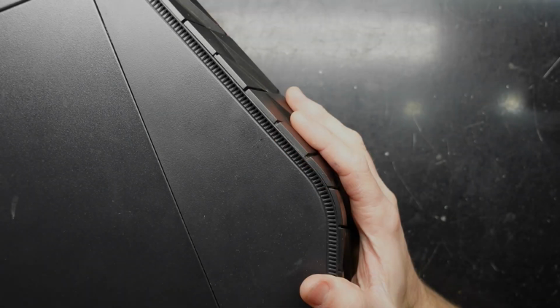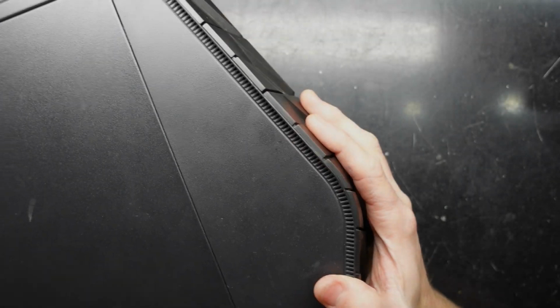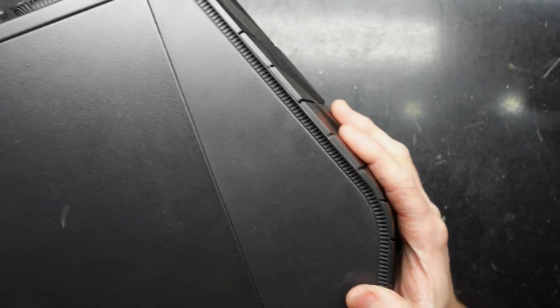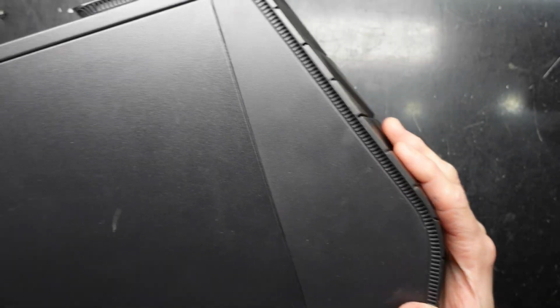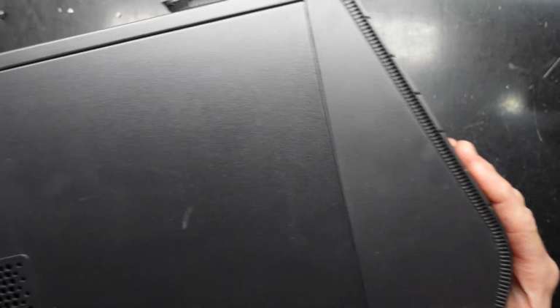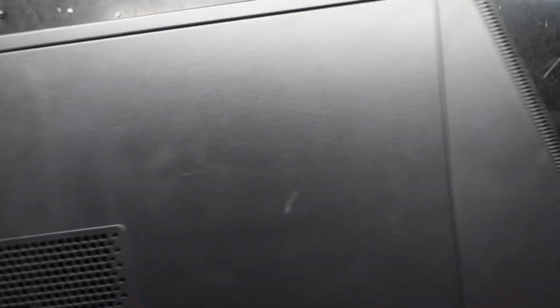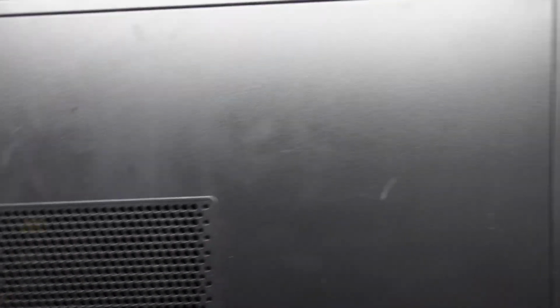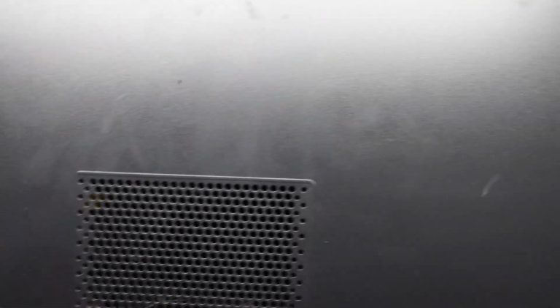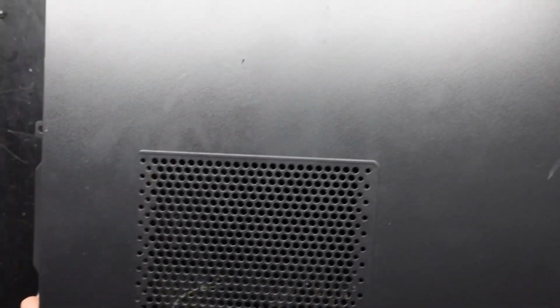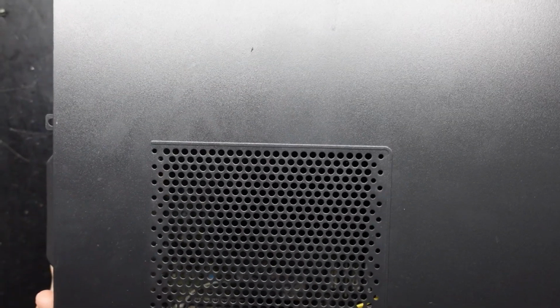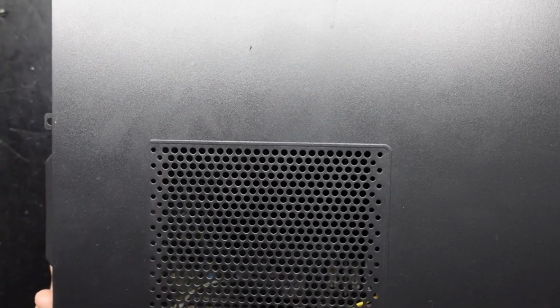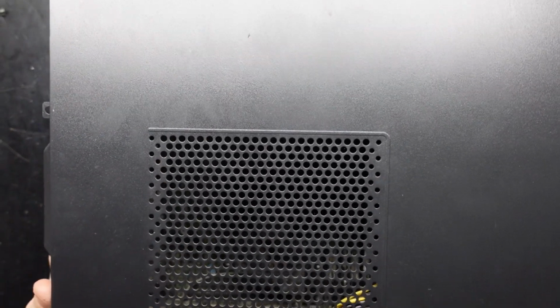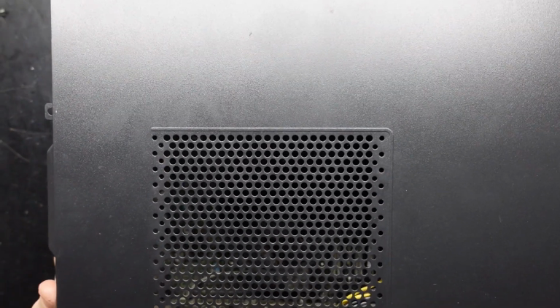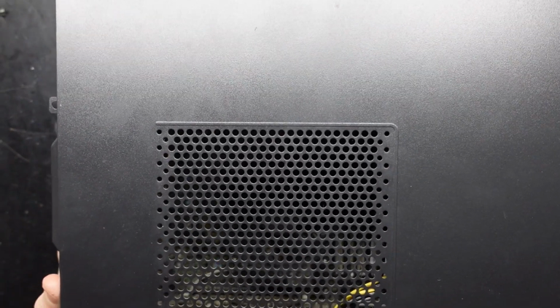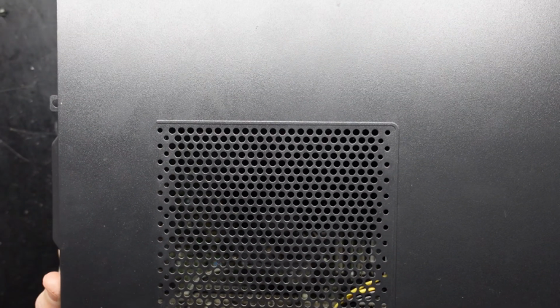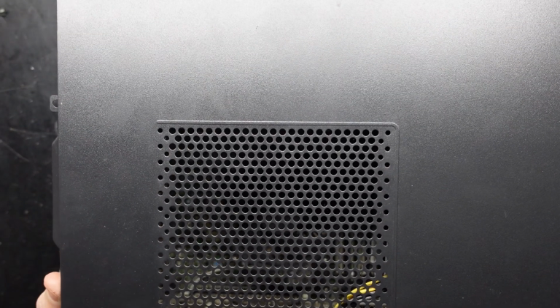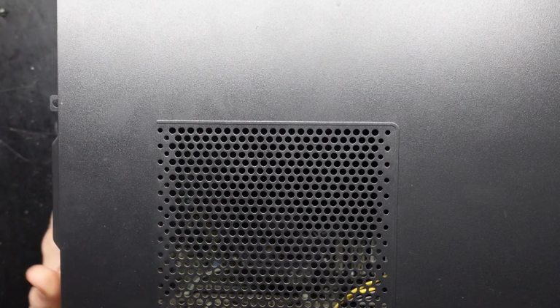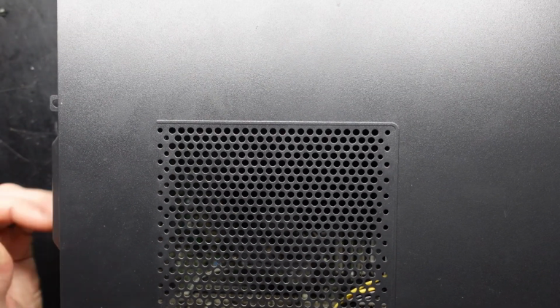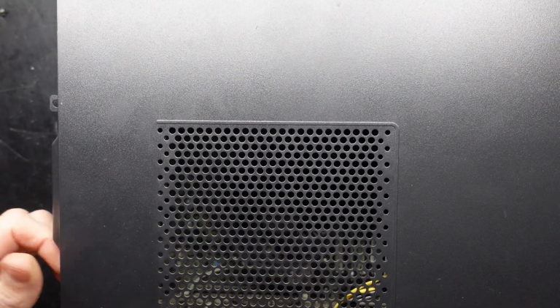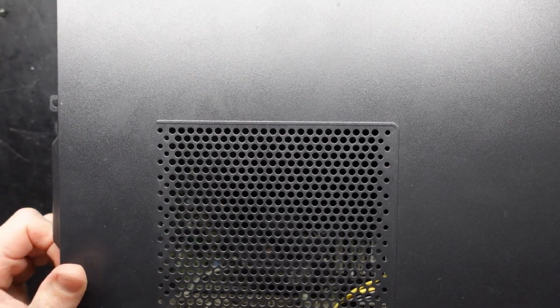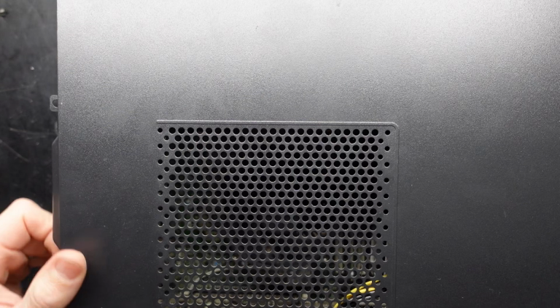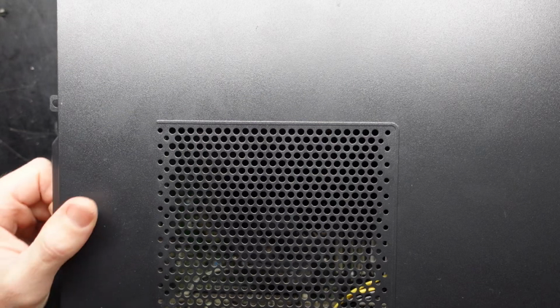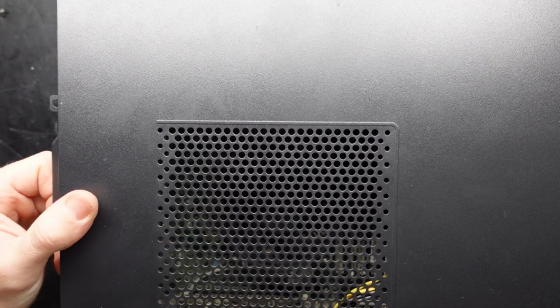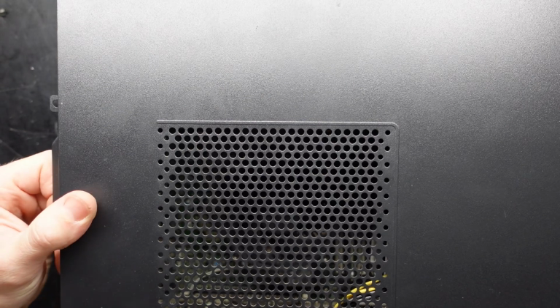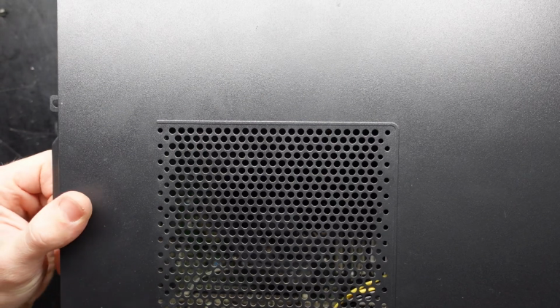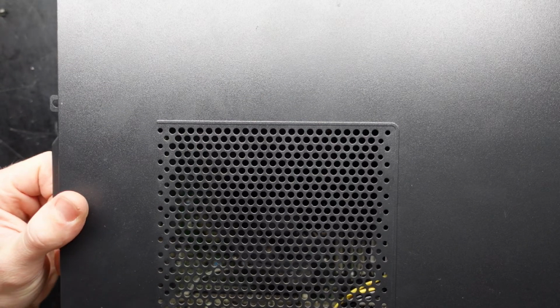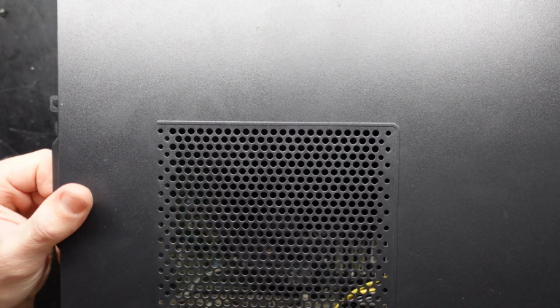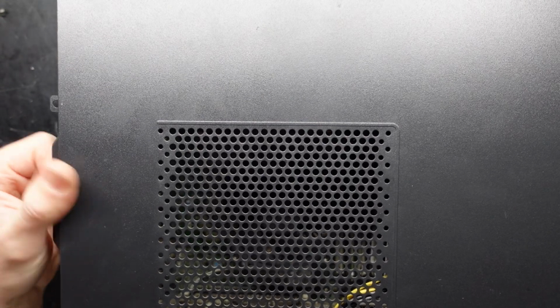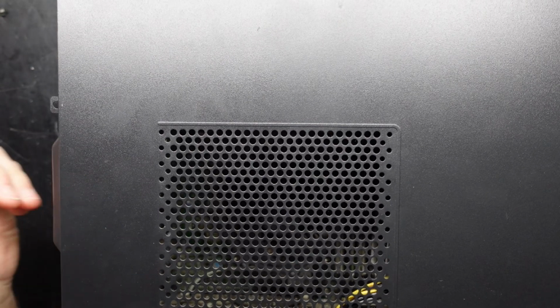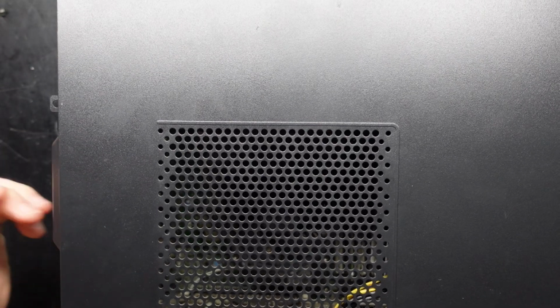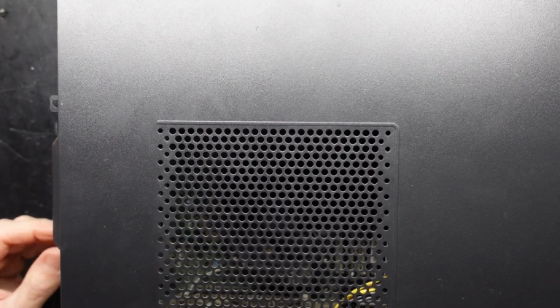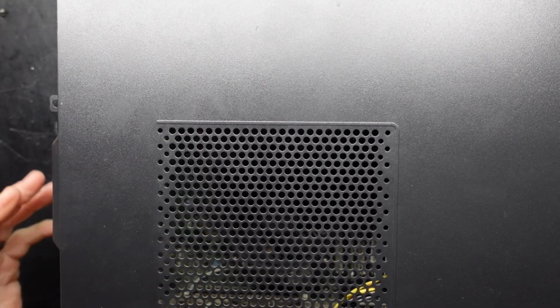G'day! In today's video I'm opening up an Acer Predator G3710.